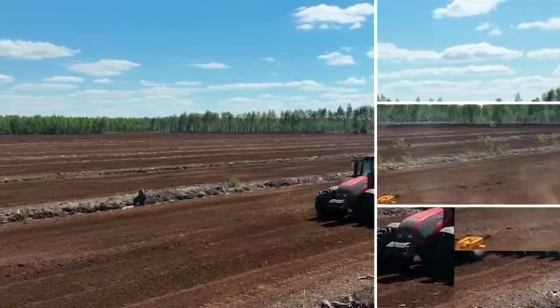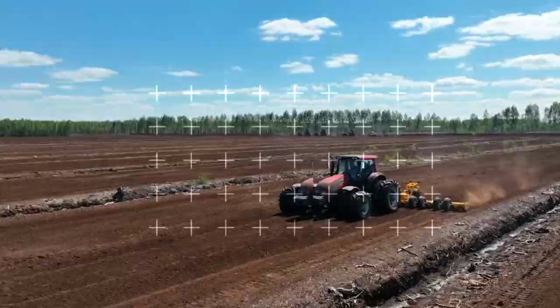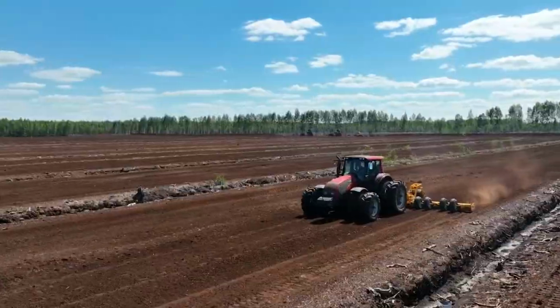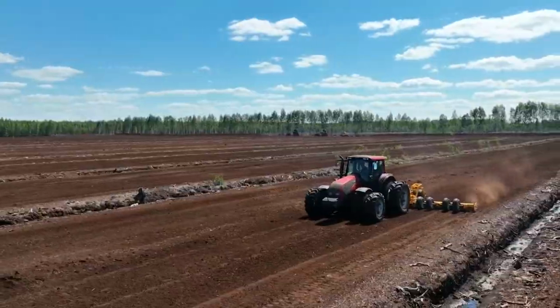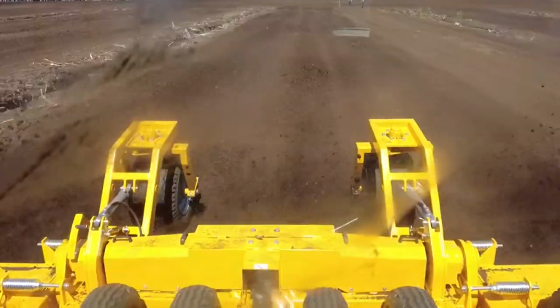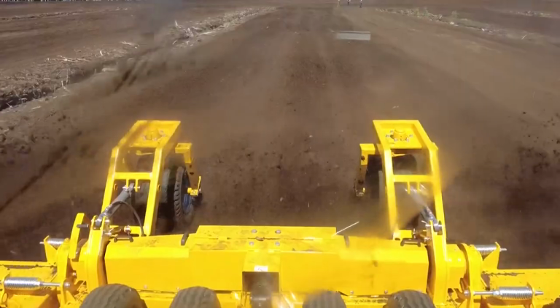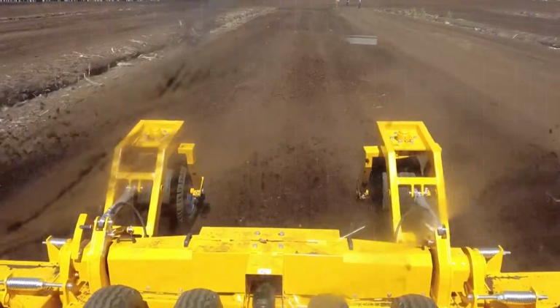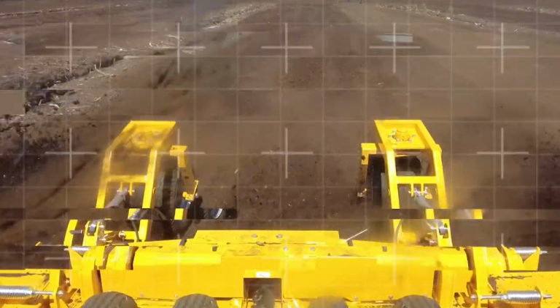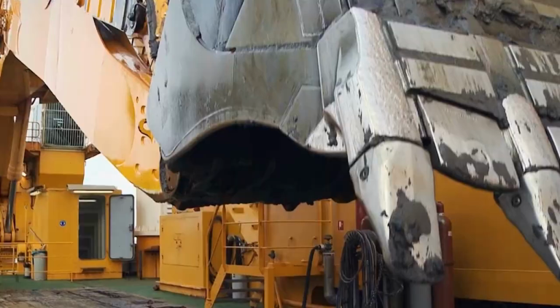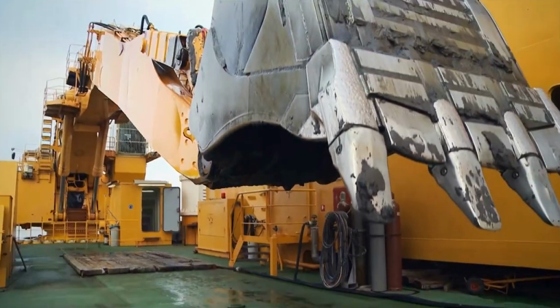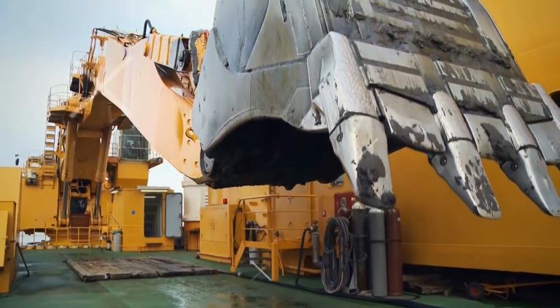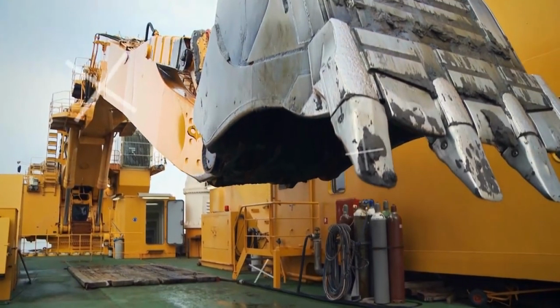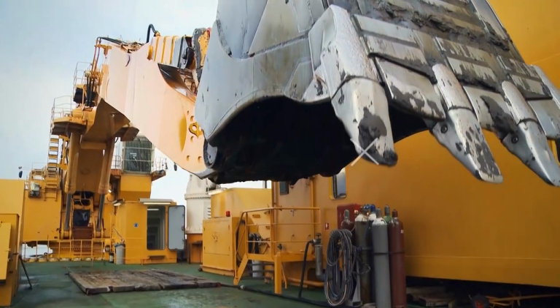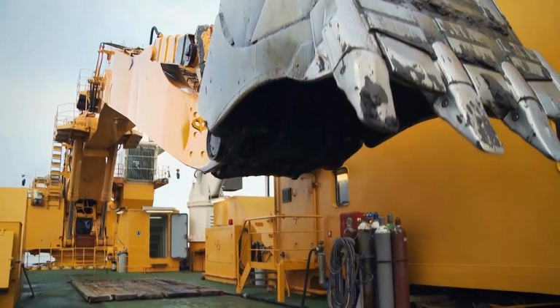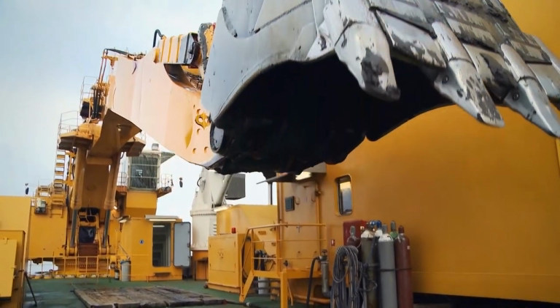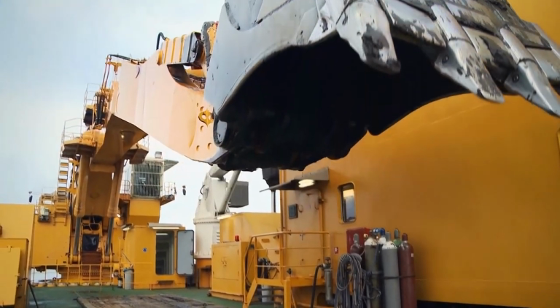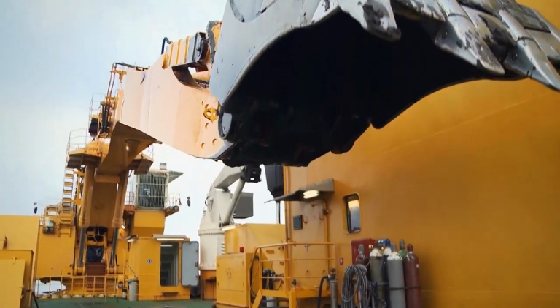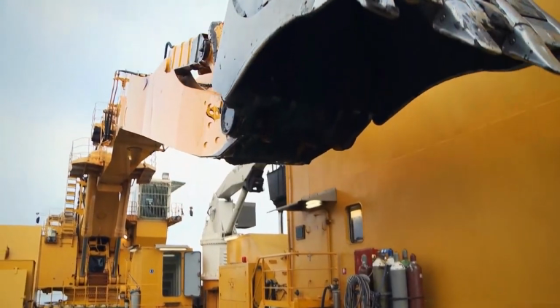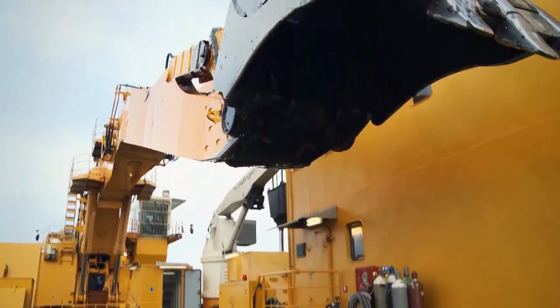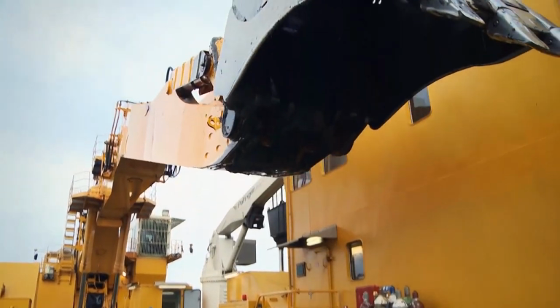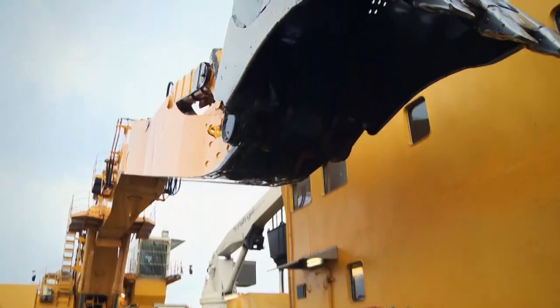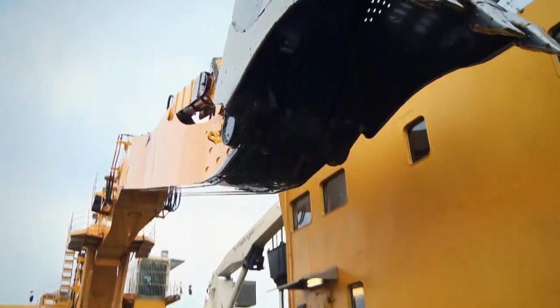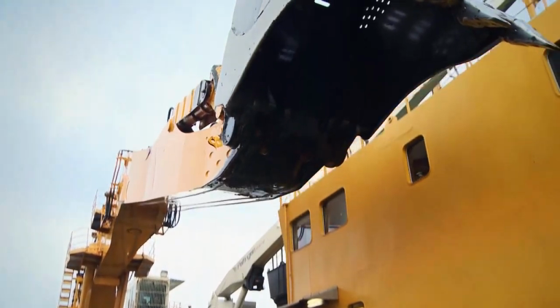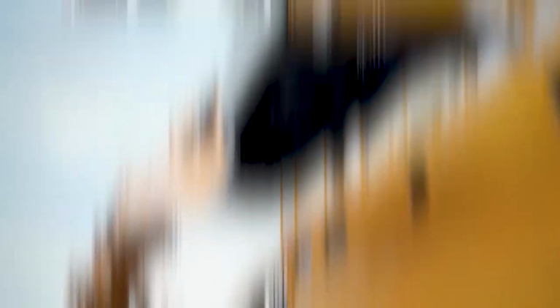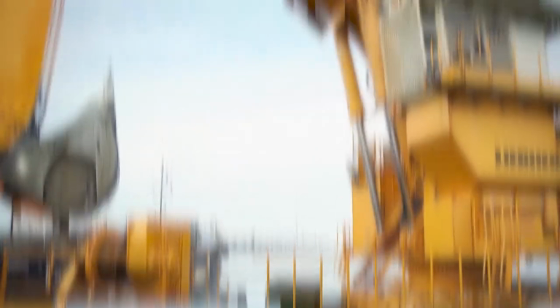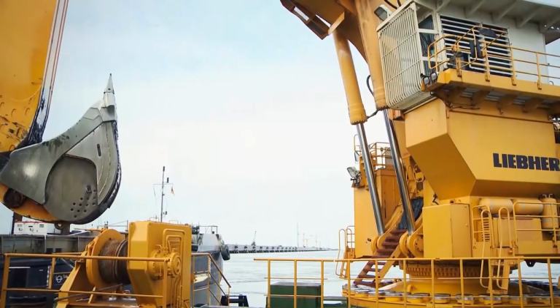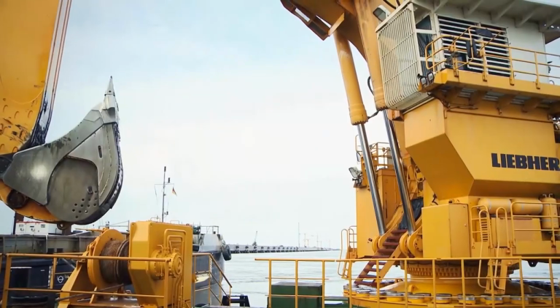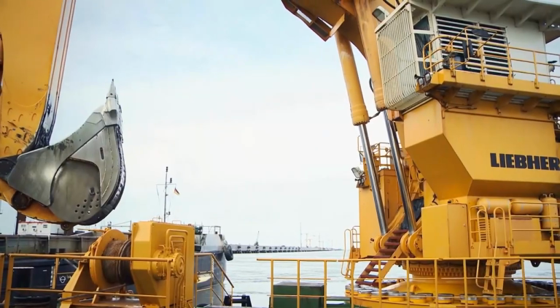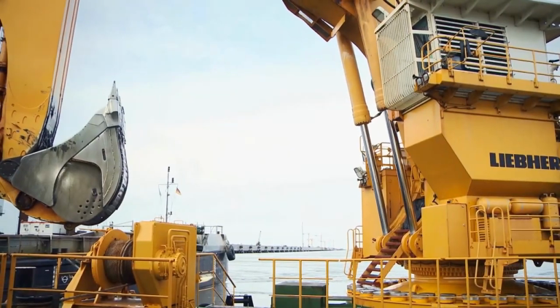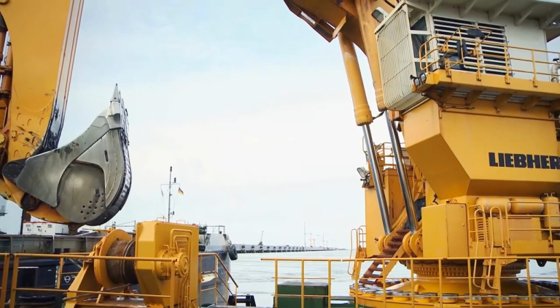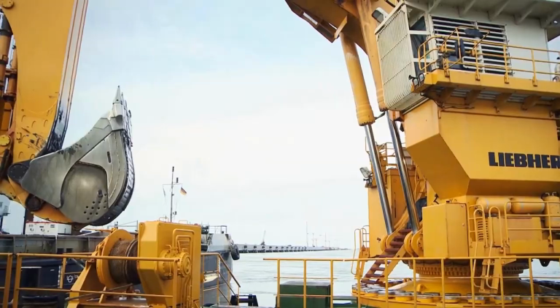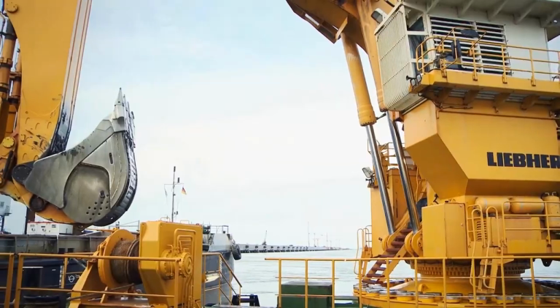This is Mighty Machines, and today we'll be looking at the ultimate heavy-duty attachments and powerful tools you need to see.